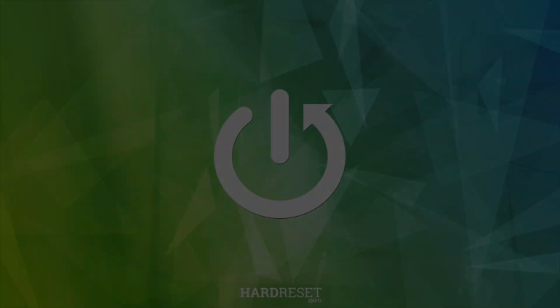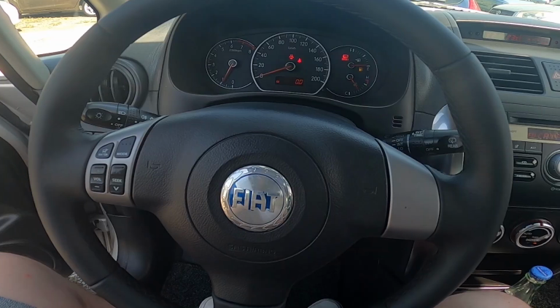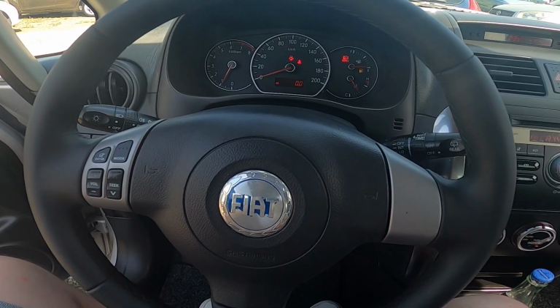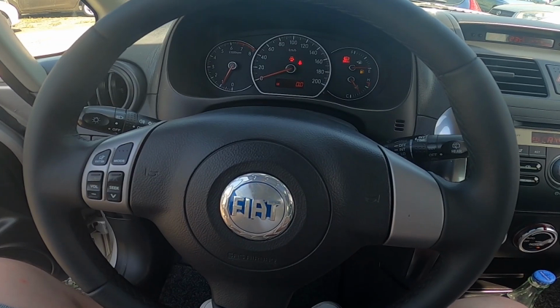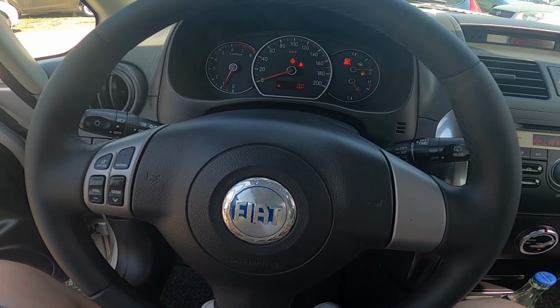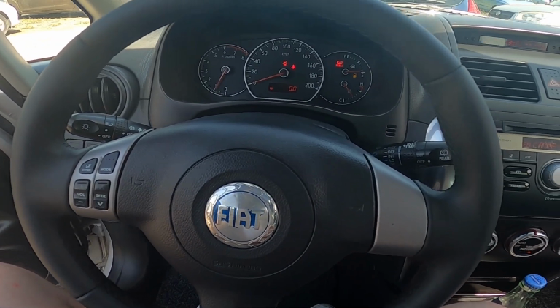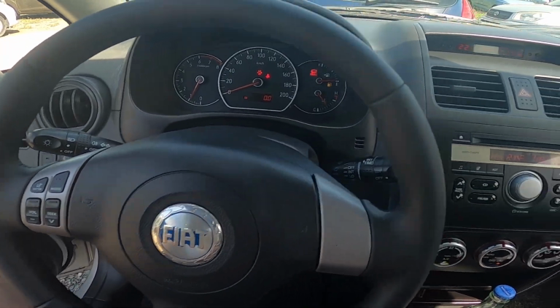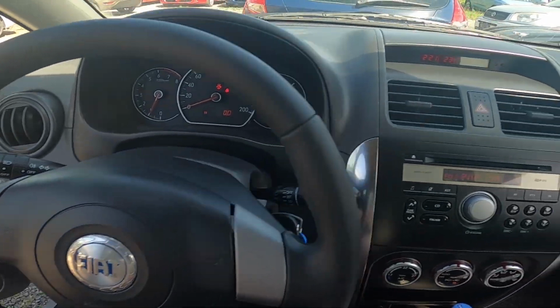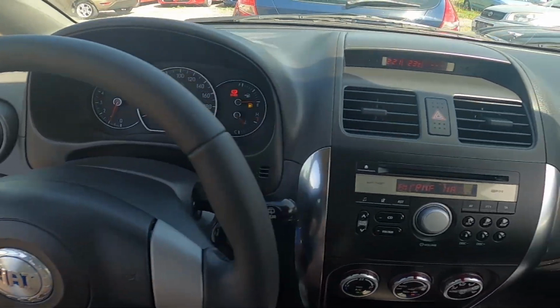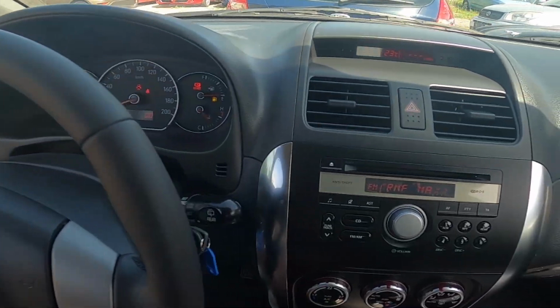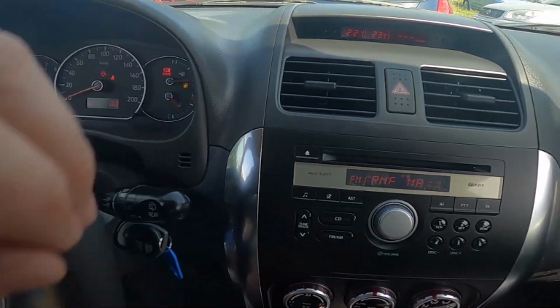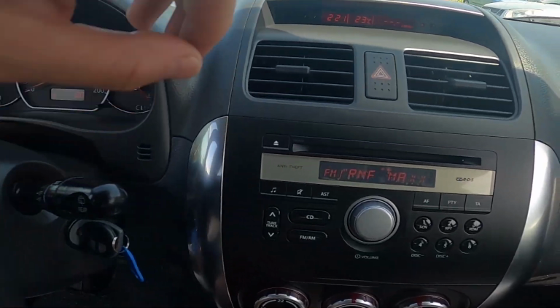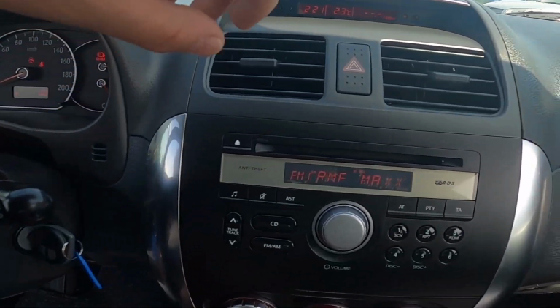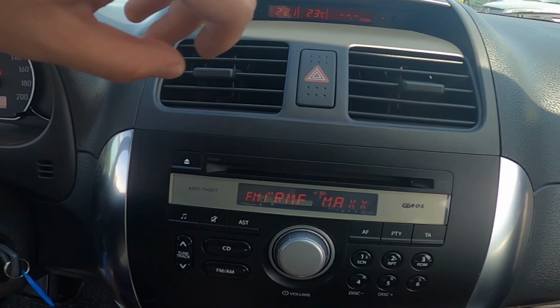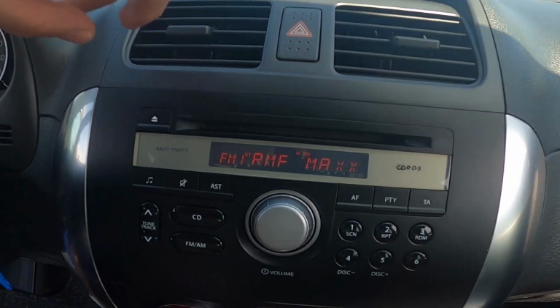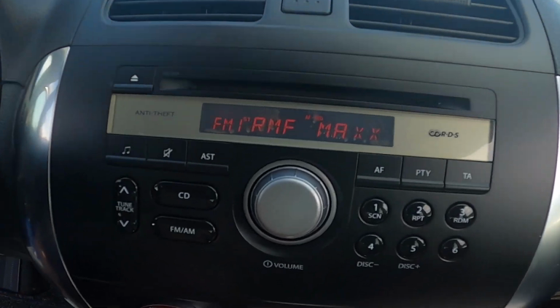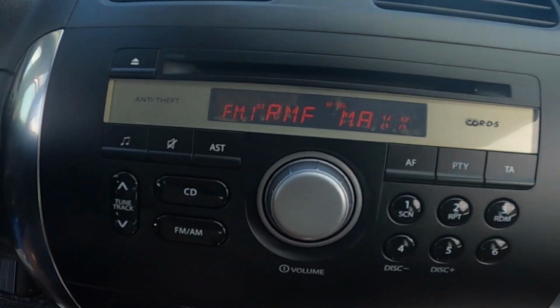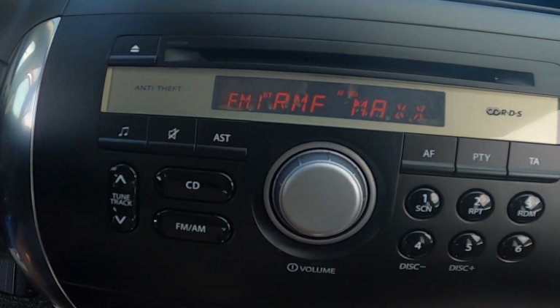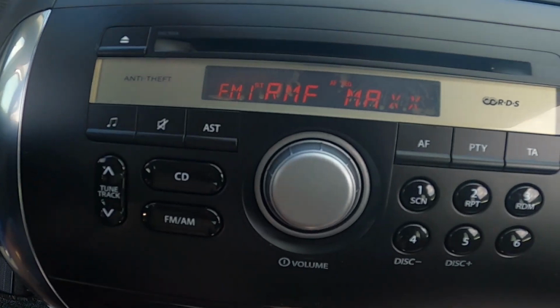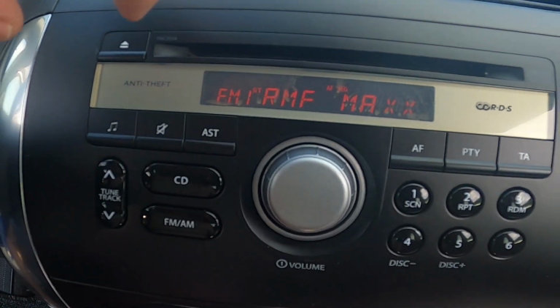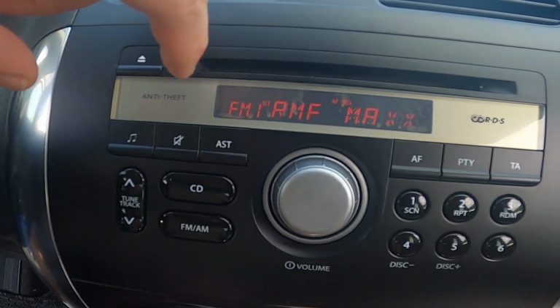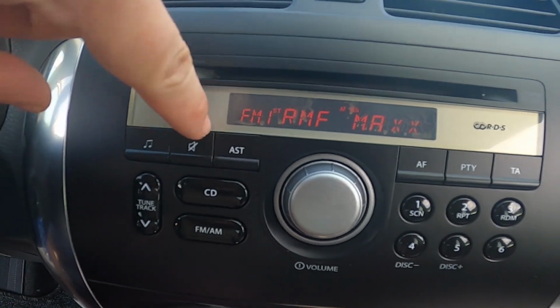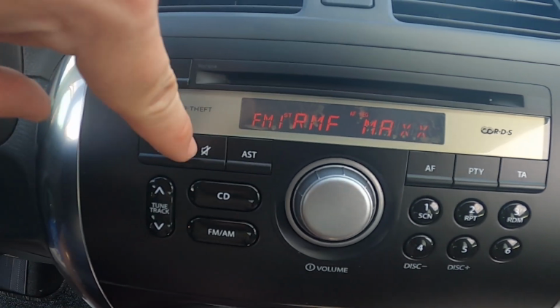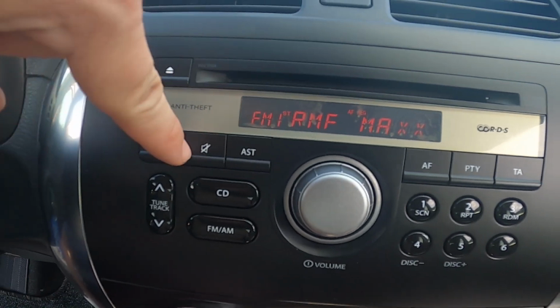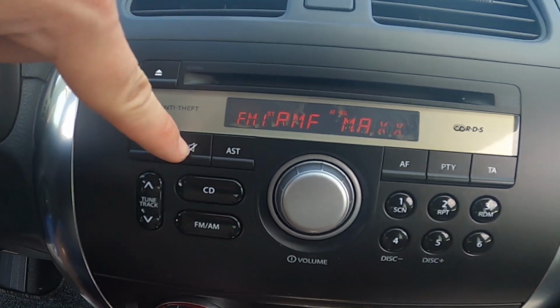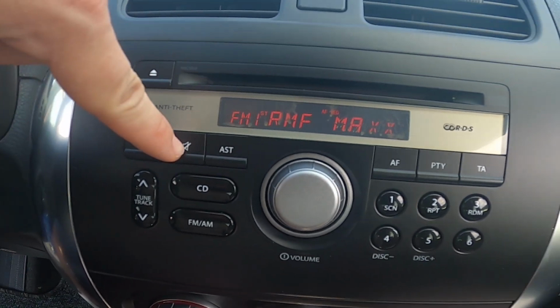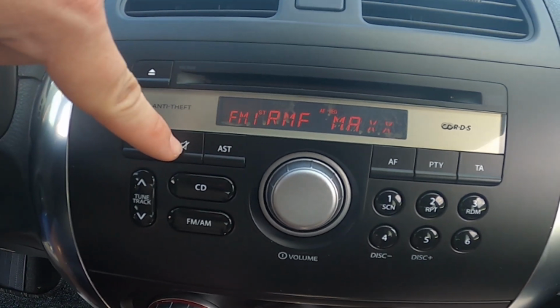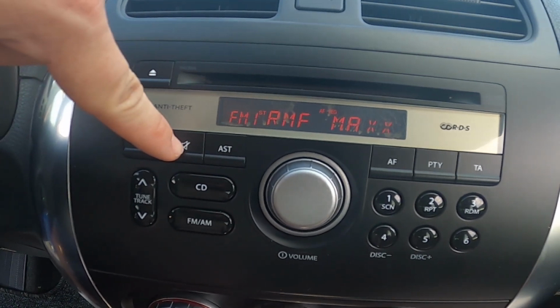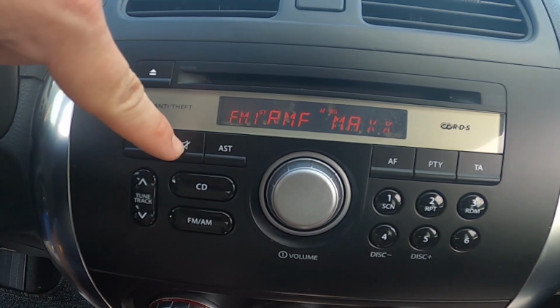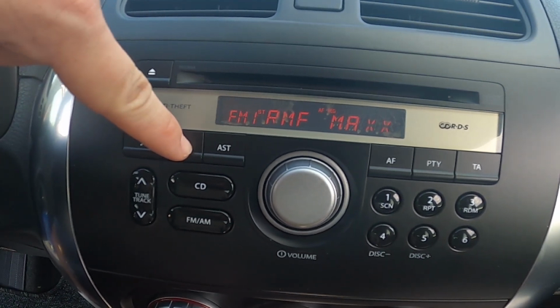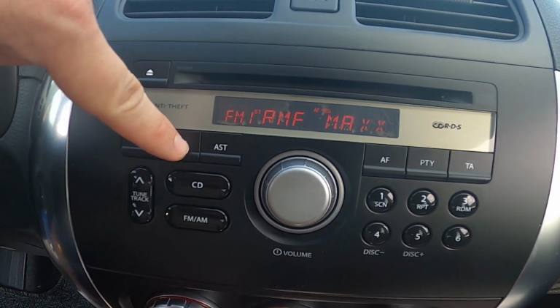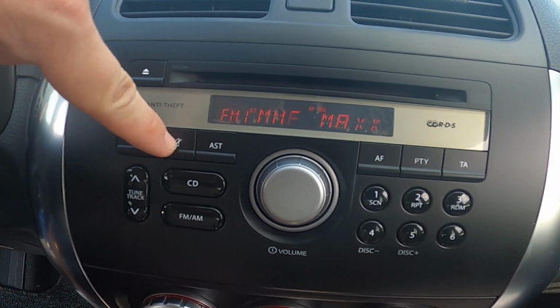In the beginning, take a look at the screen display. And now, to mute or unmute the radio, simply press this button.